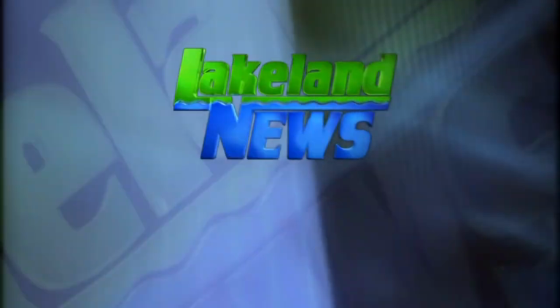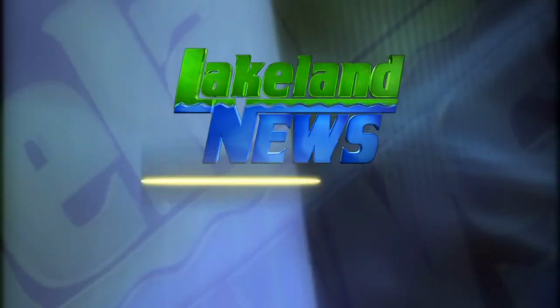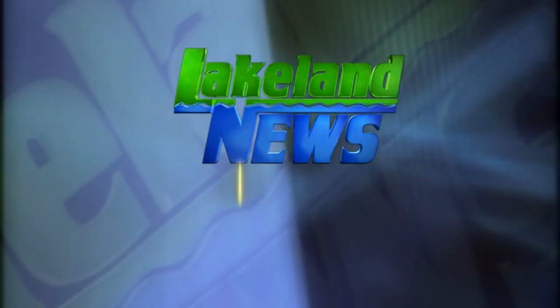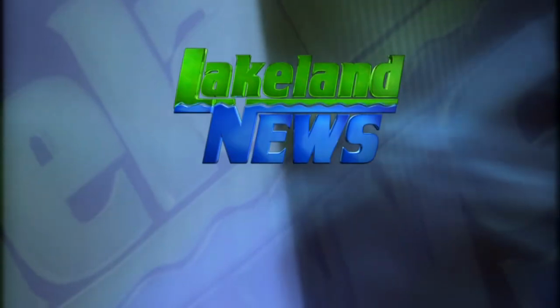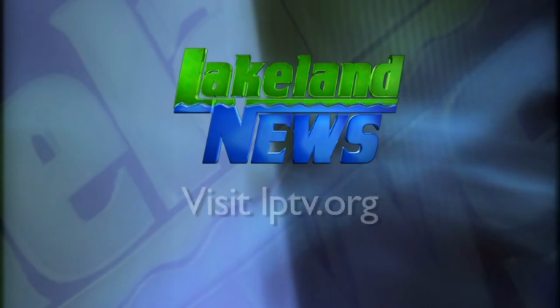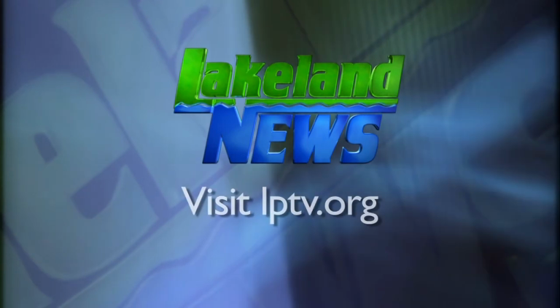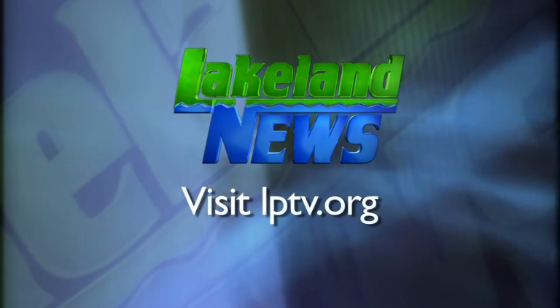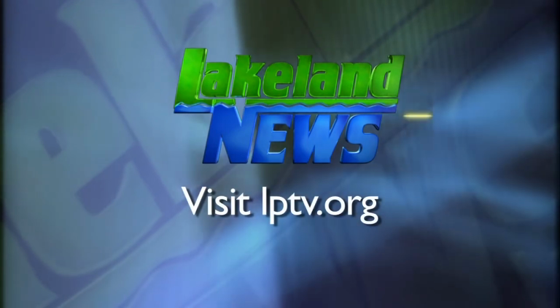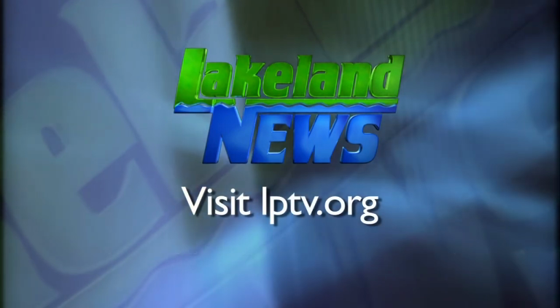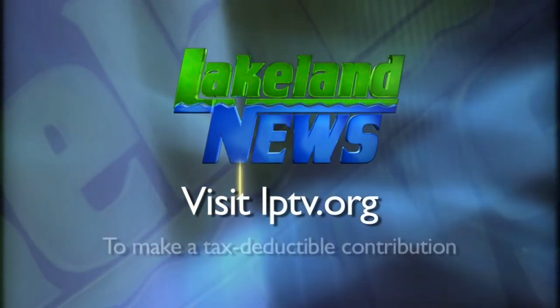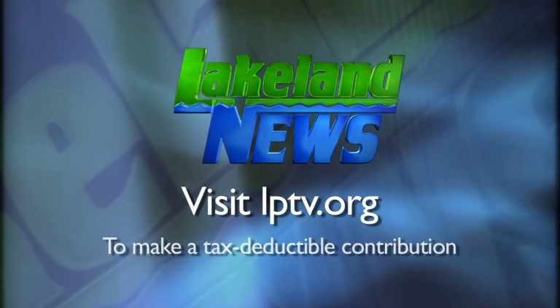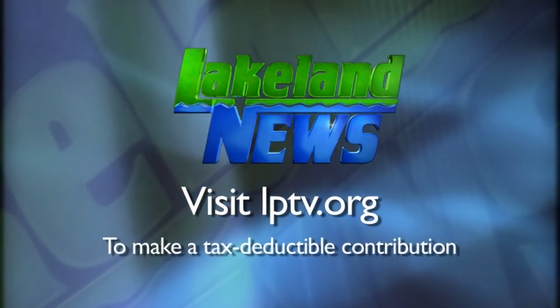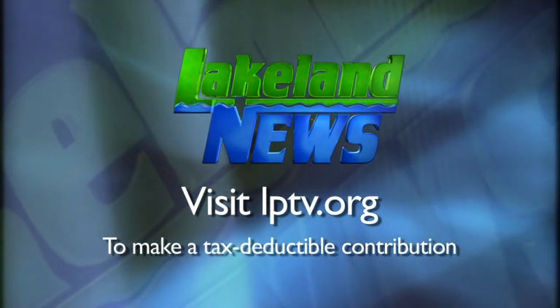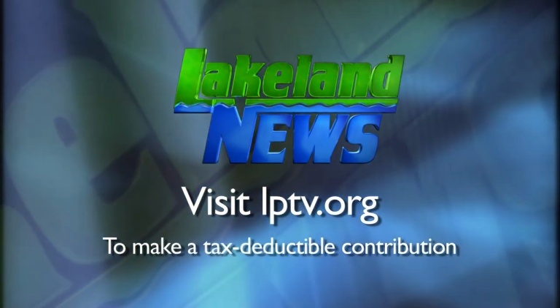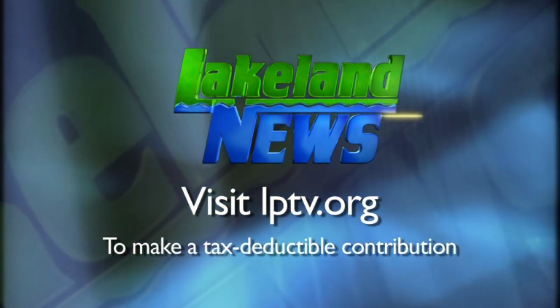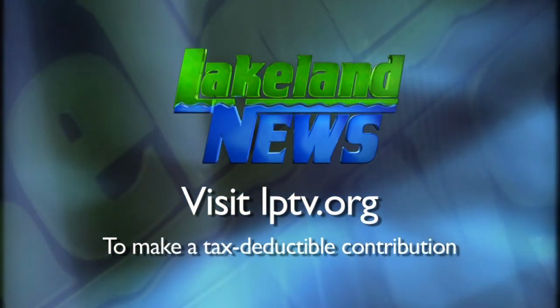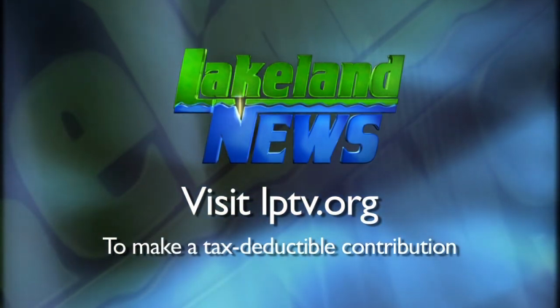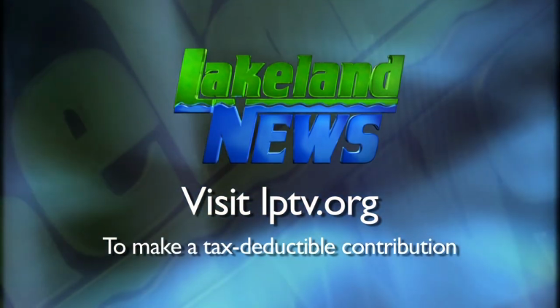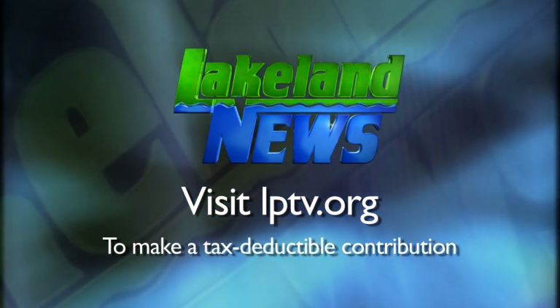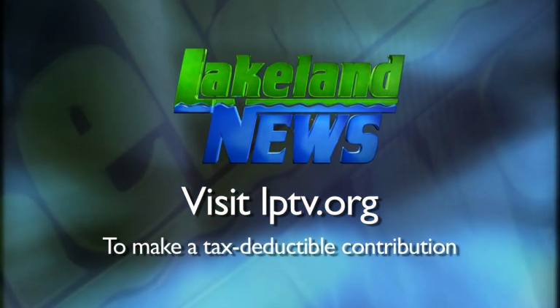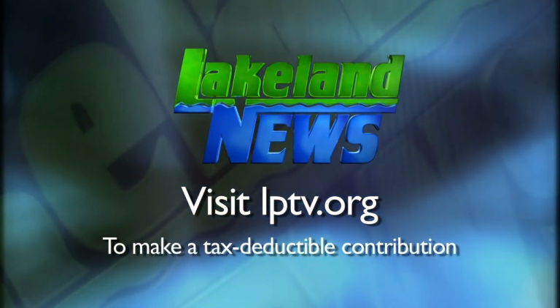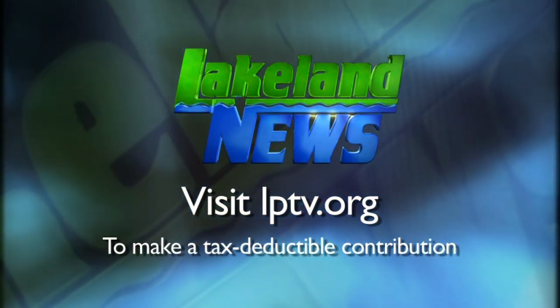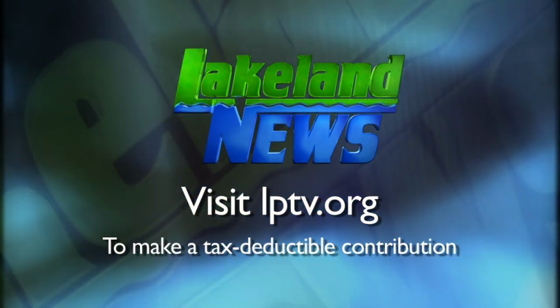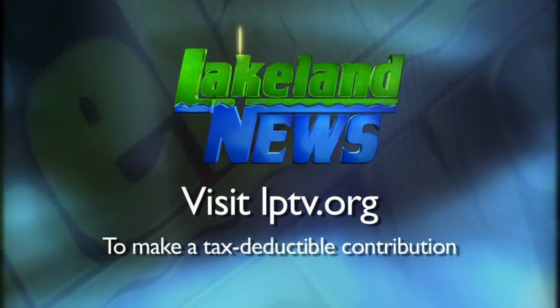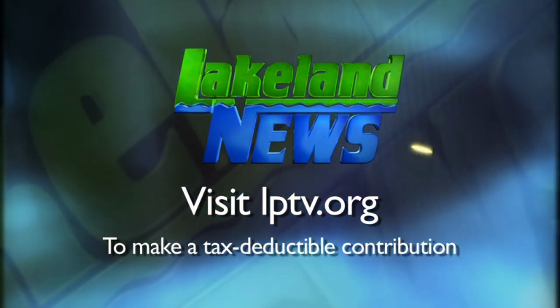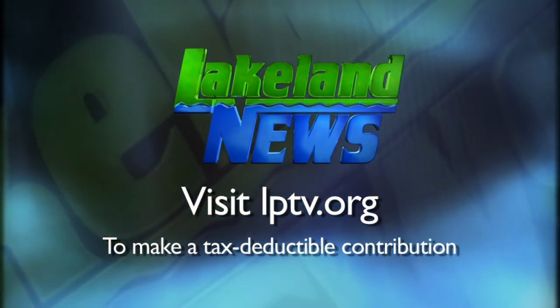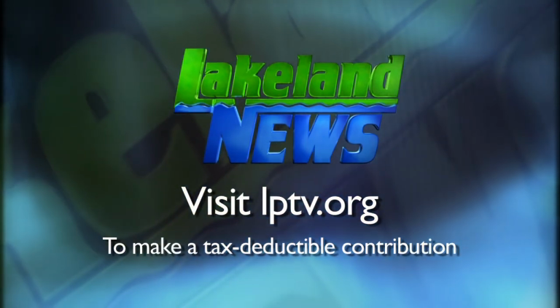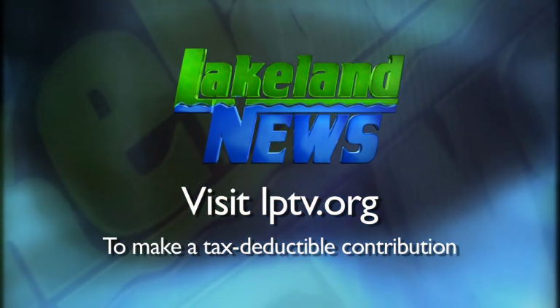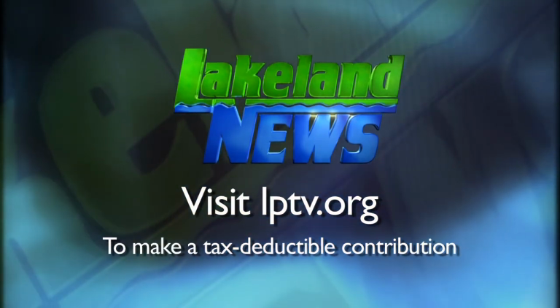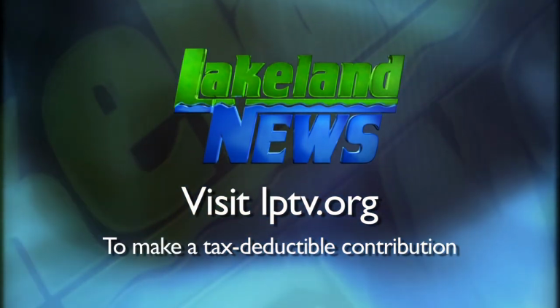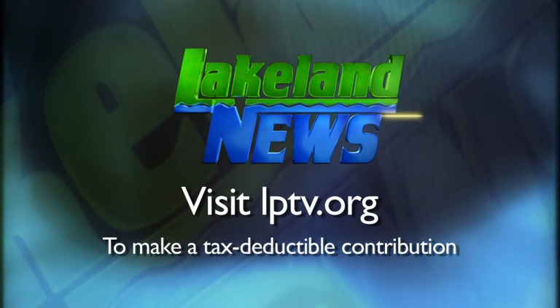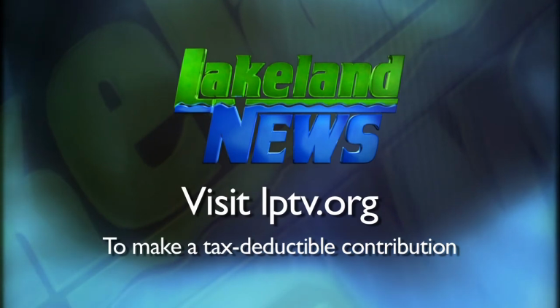If you enjoyed this segment of Lakeland News, please consider making a tax-deductible contribution to Lakeland PBS.